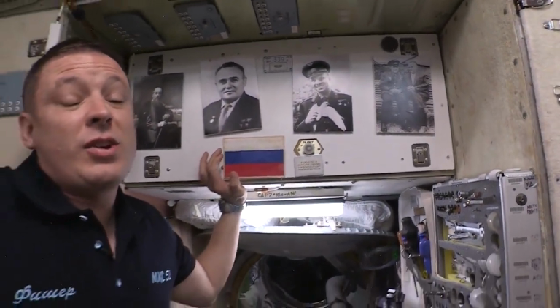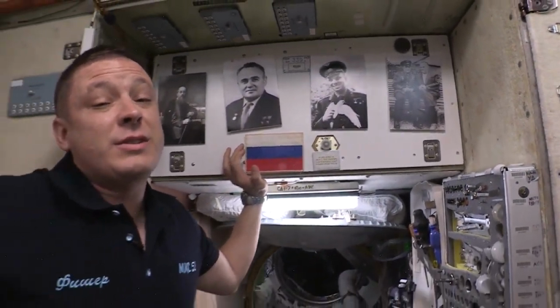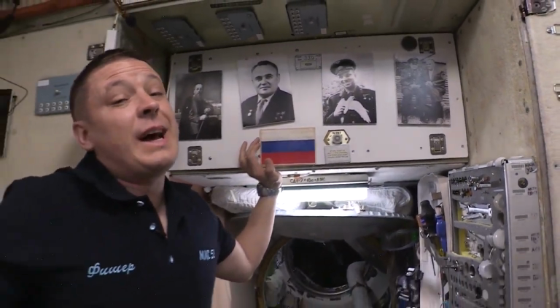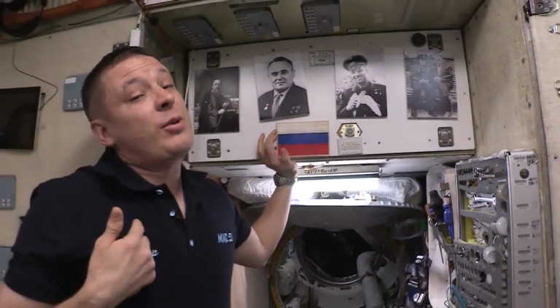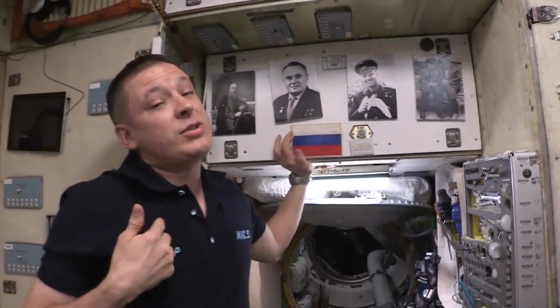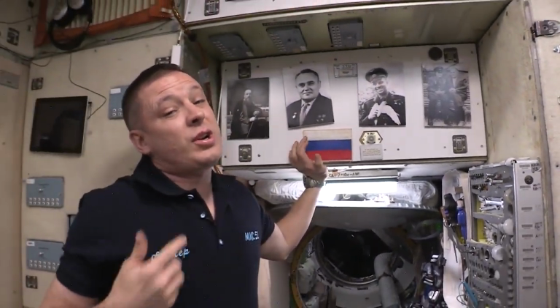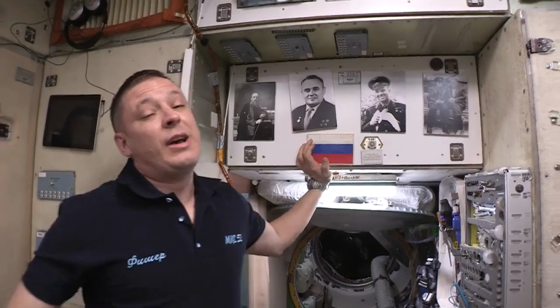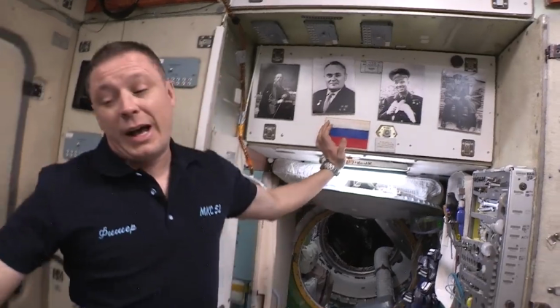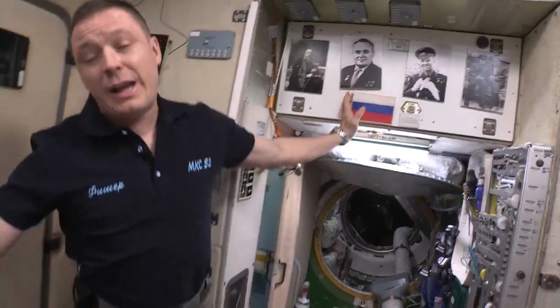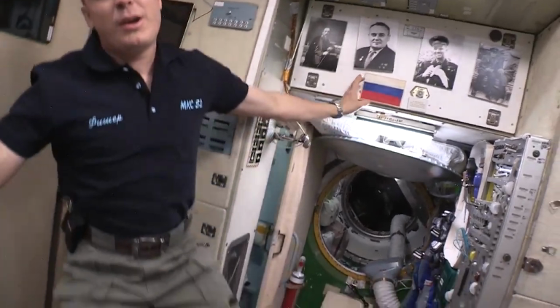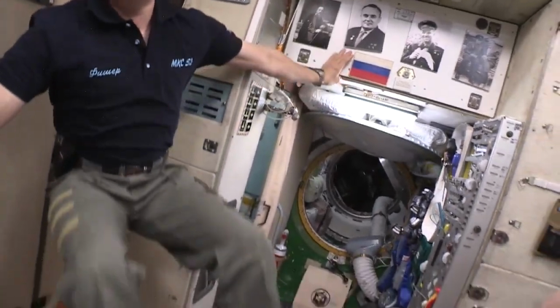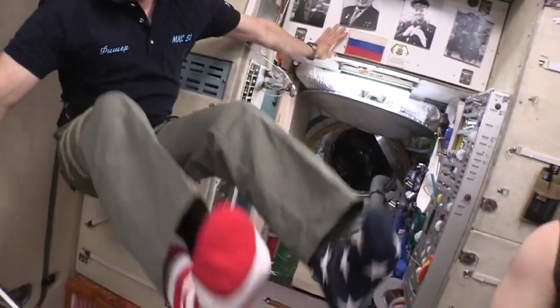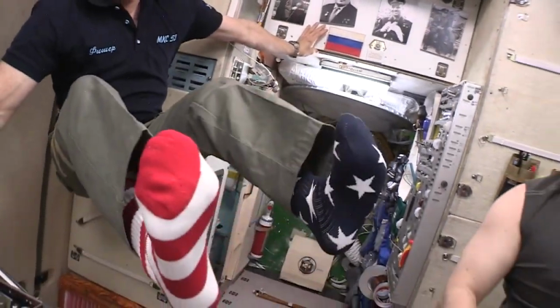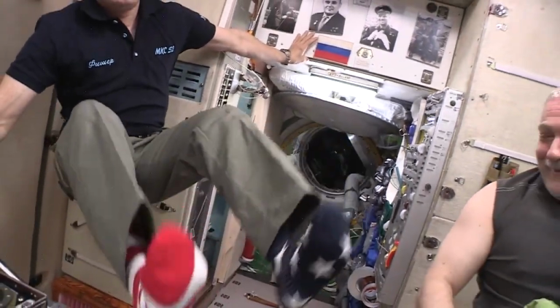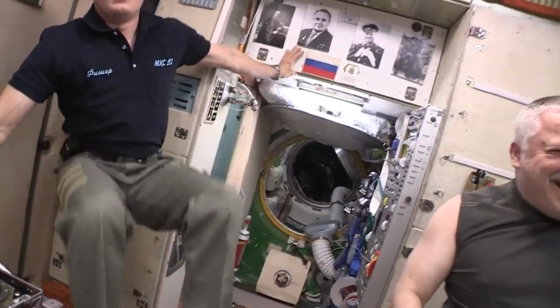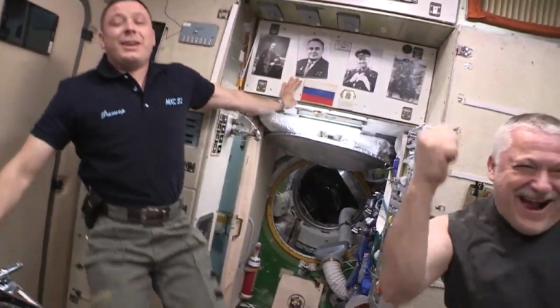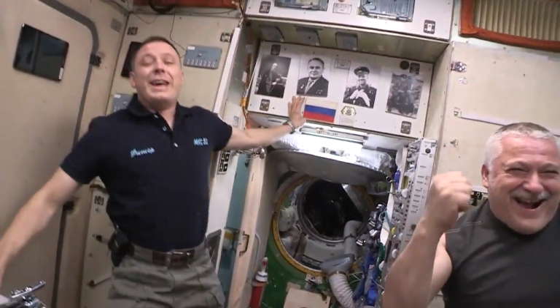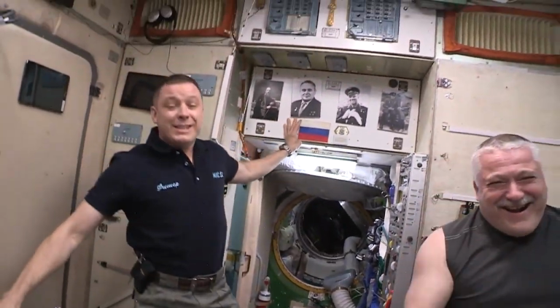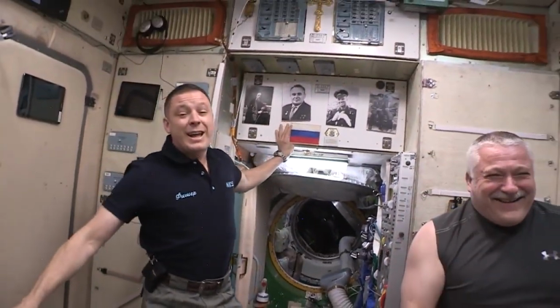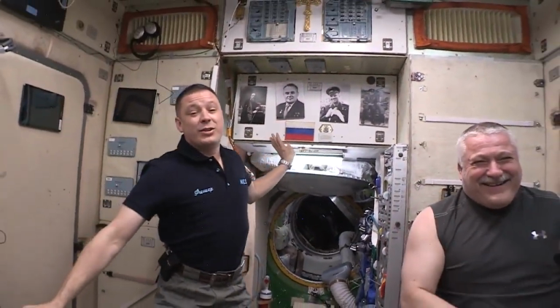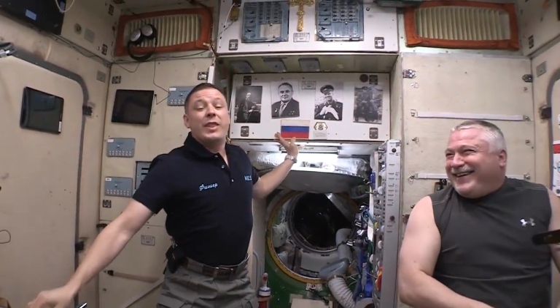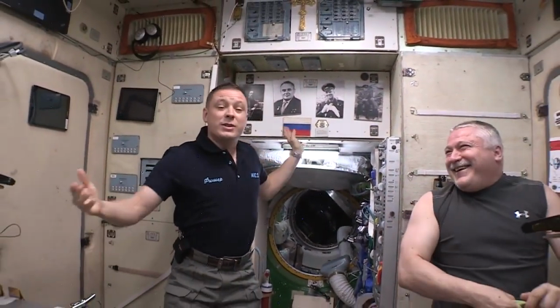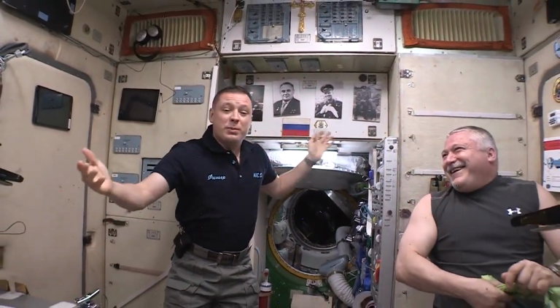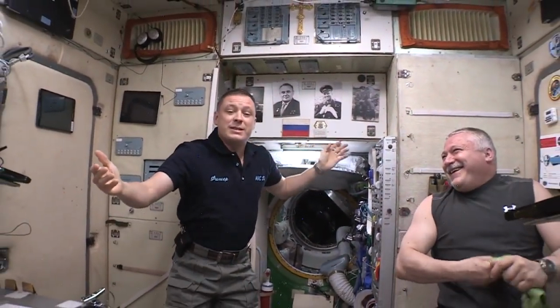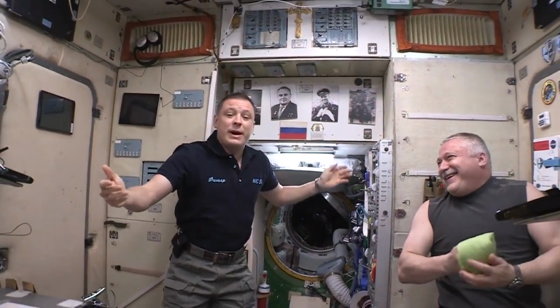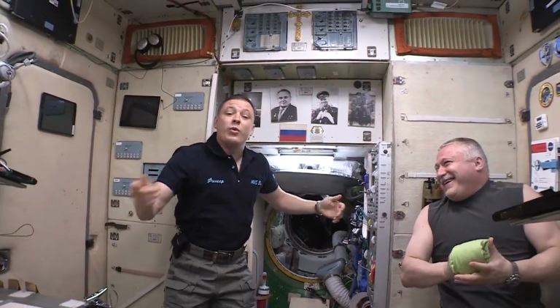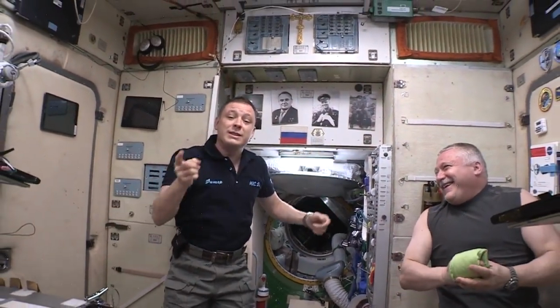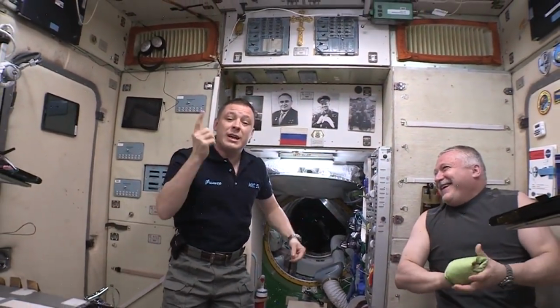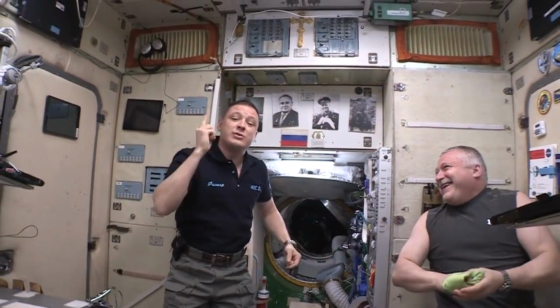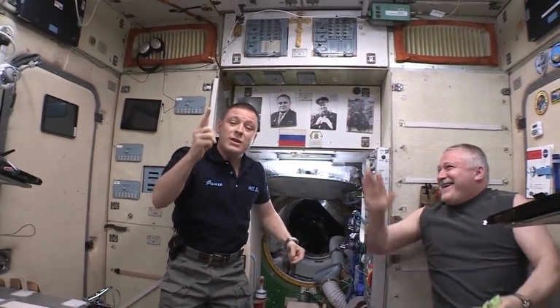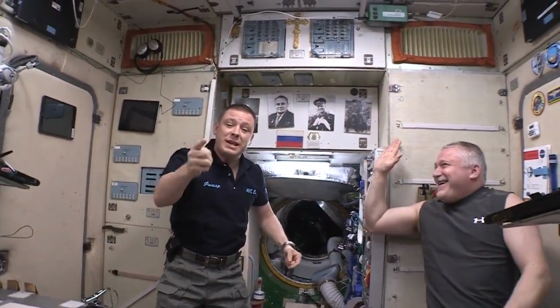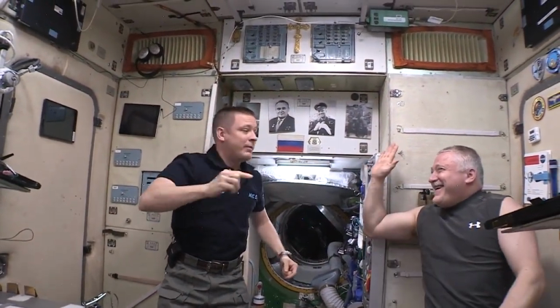If you notice, I got a Russian shirt and American socks — it's international. That's what this place is about: working together as one team.